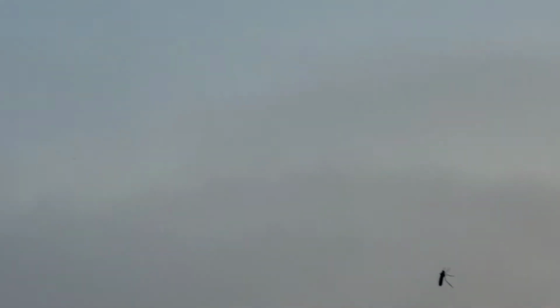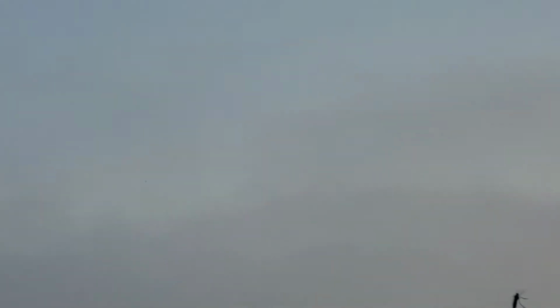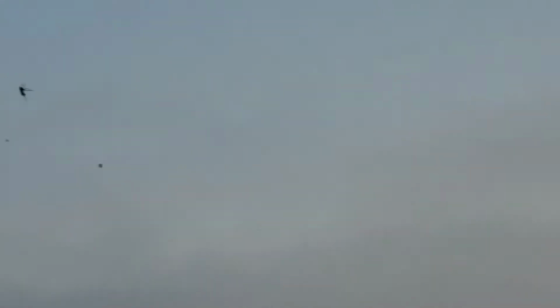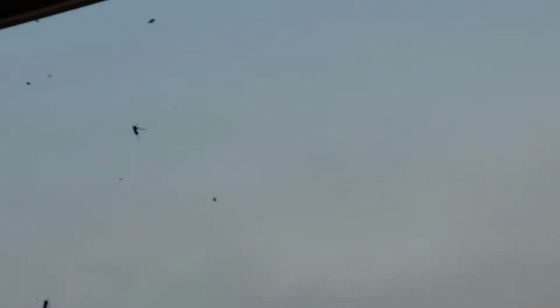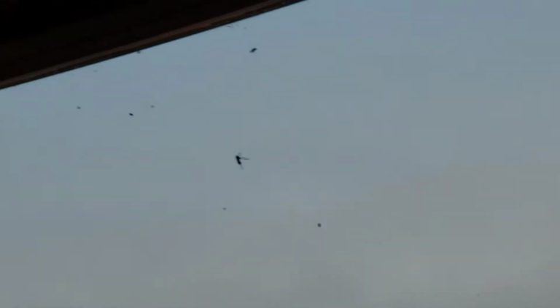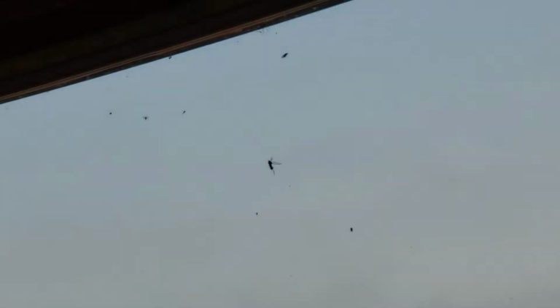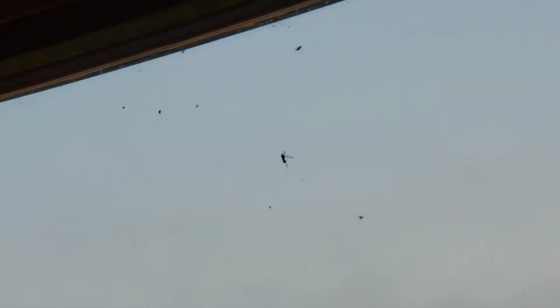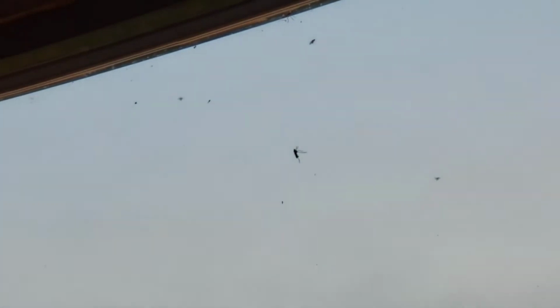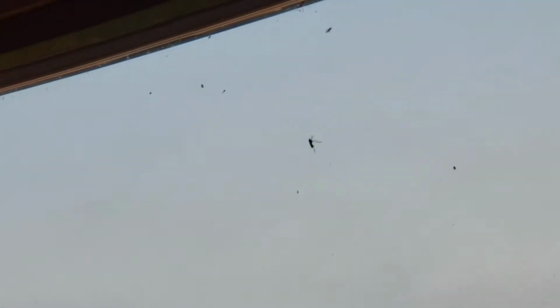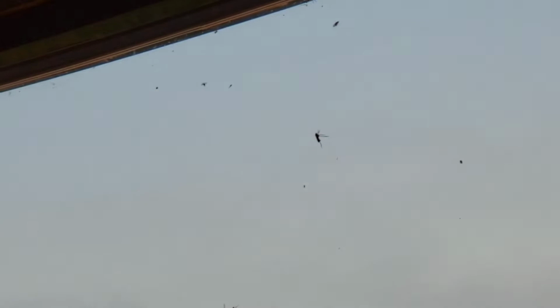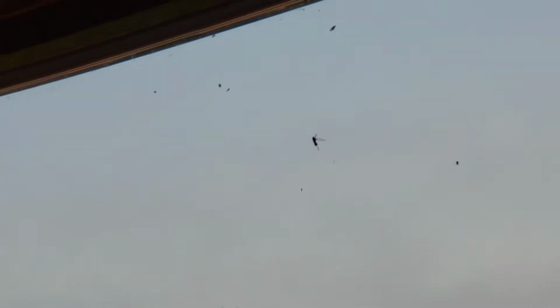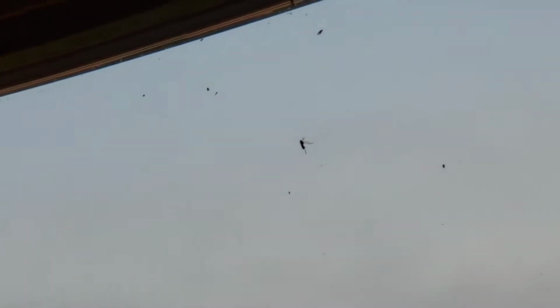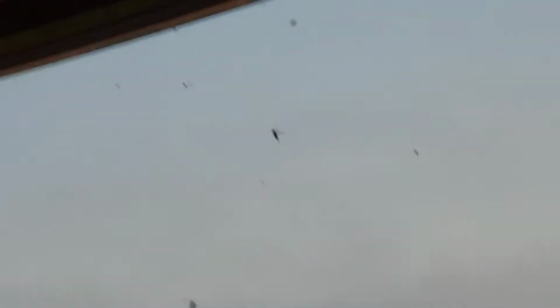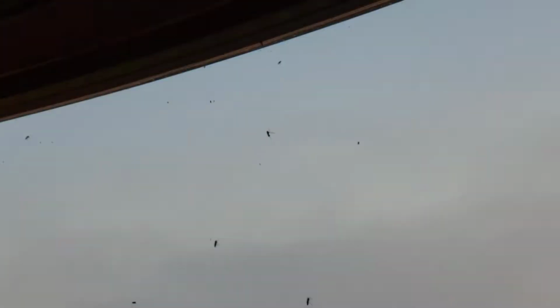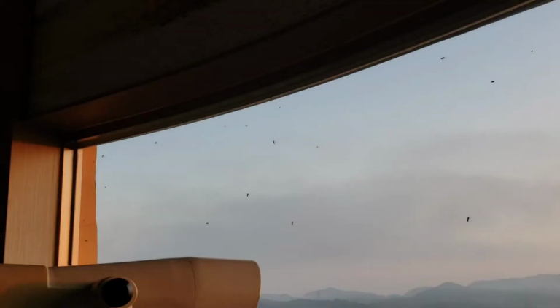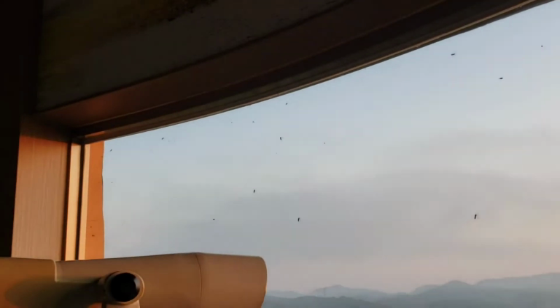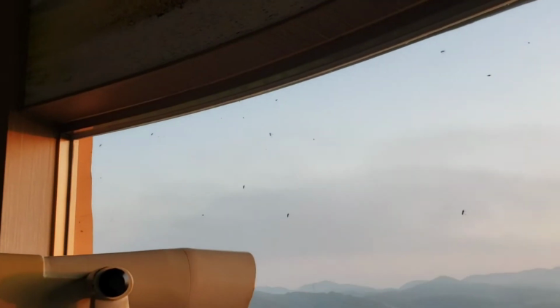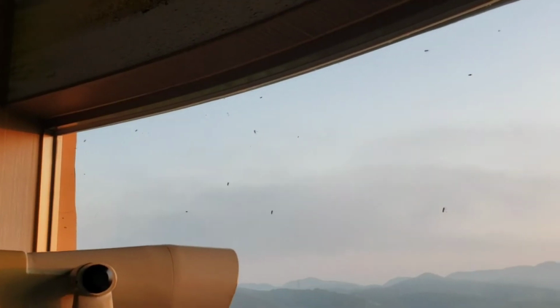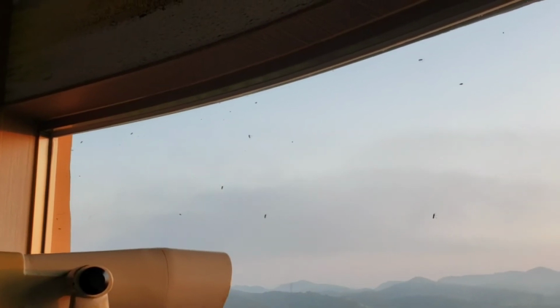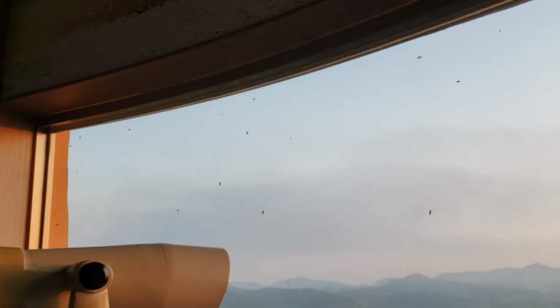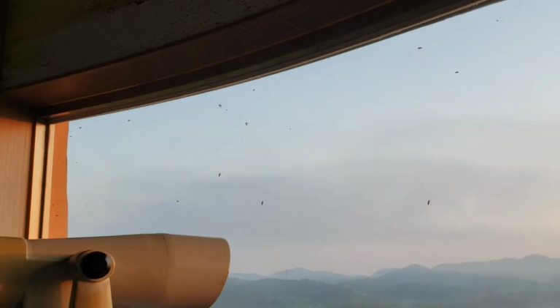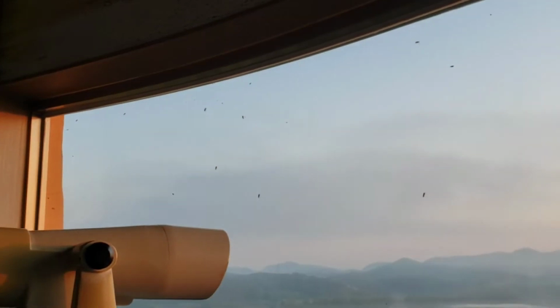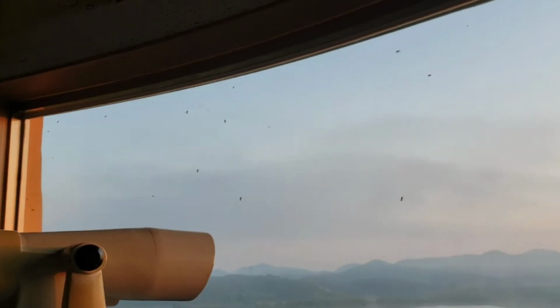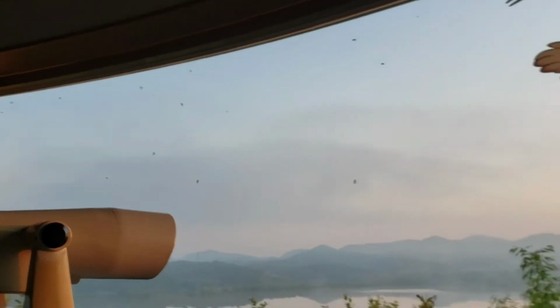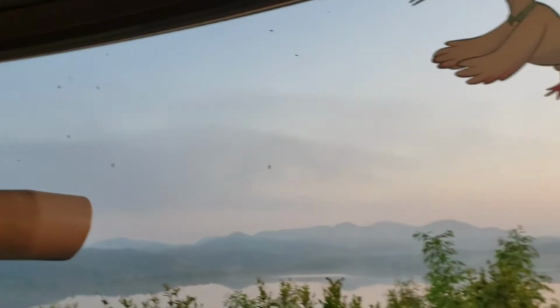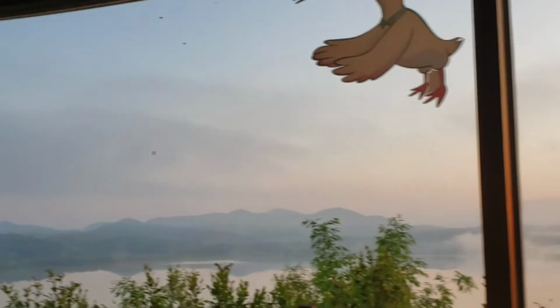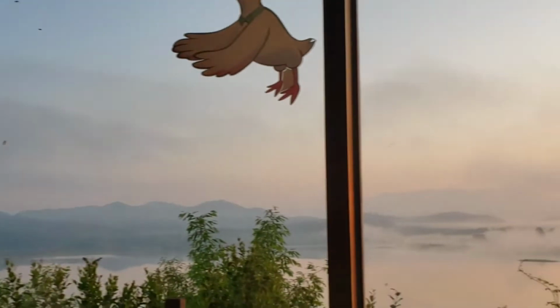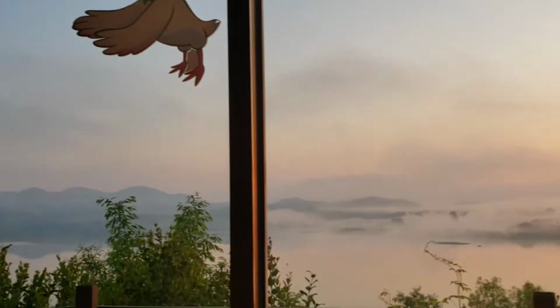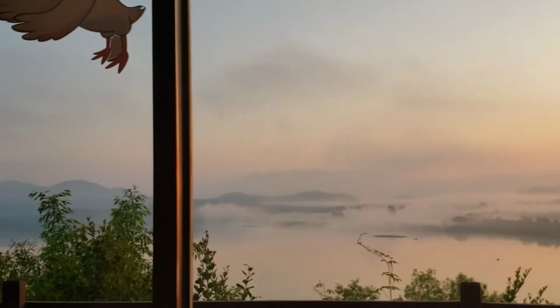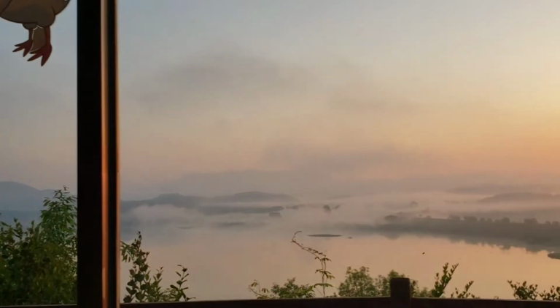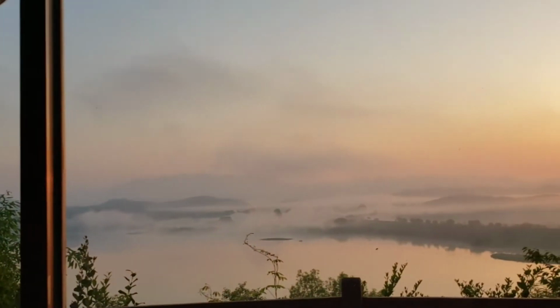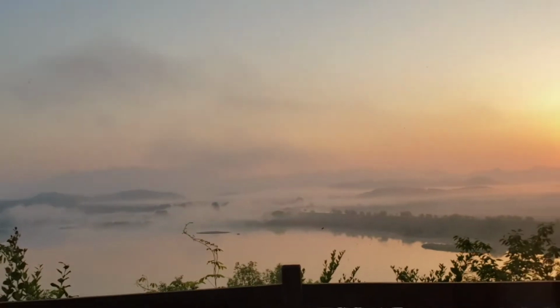It's a giant mosquito nest in here. I'm gonna die — I have to run away!